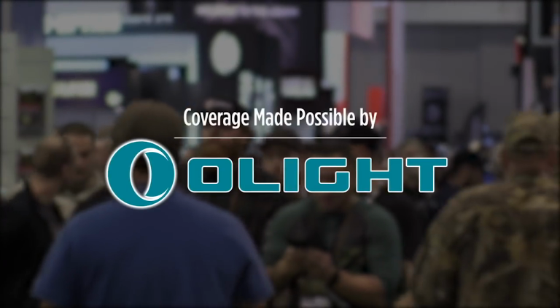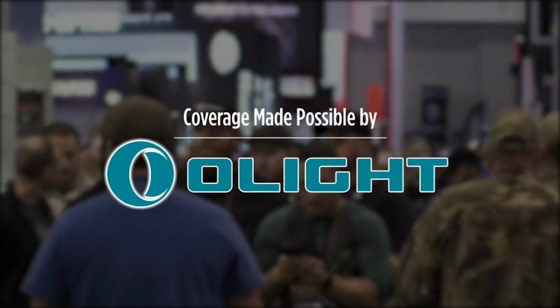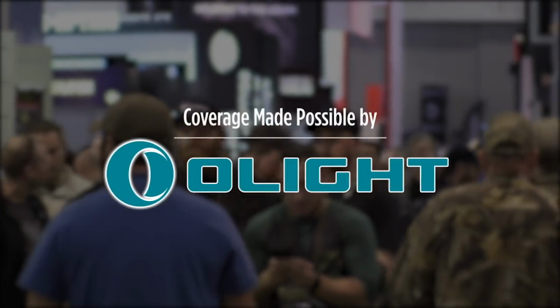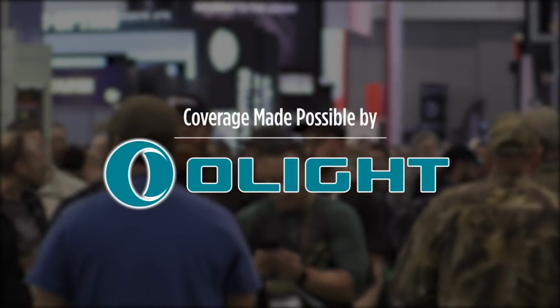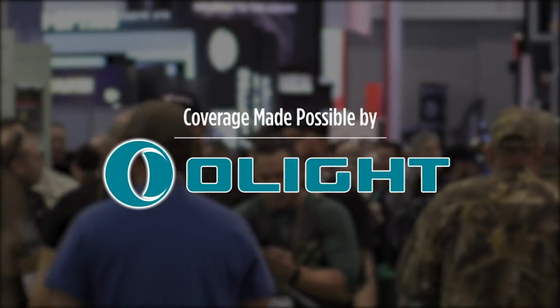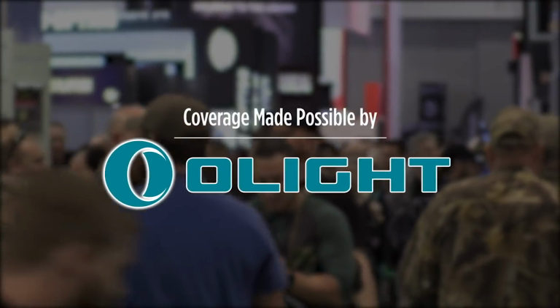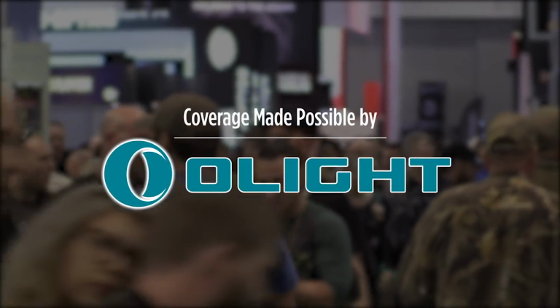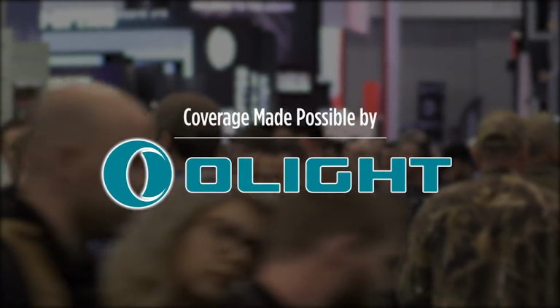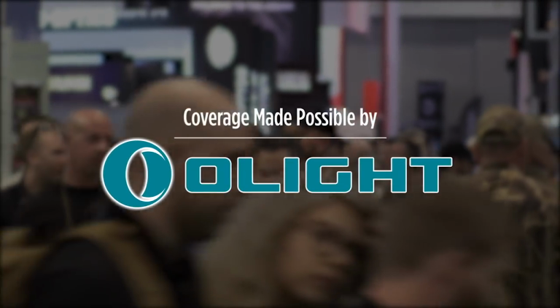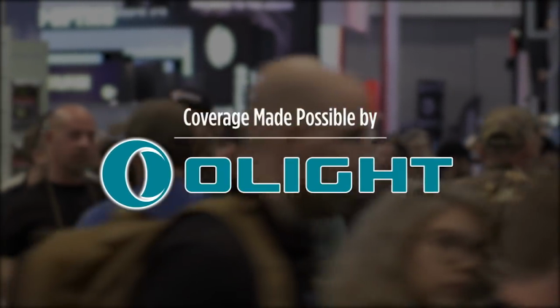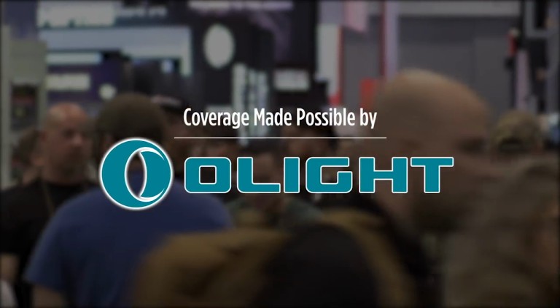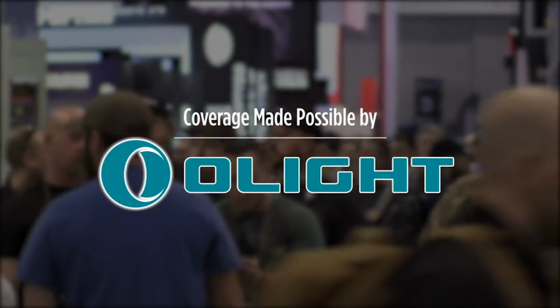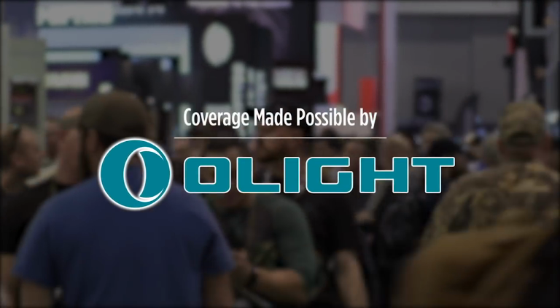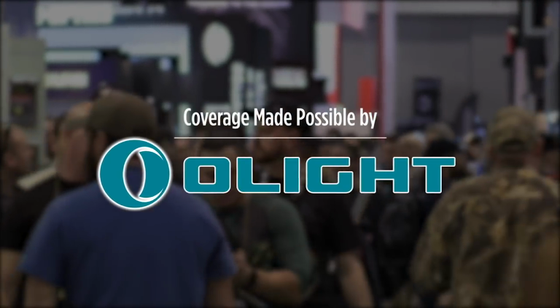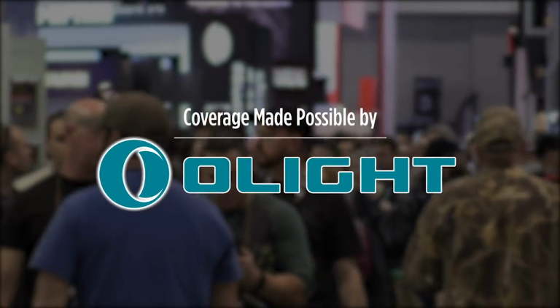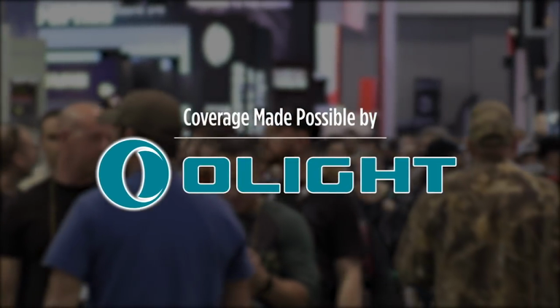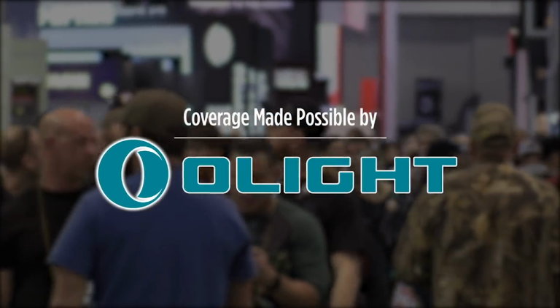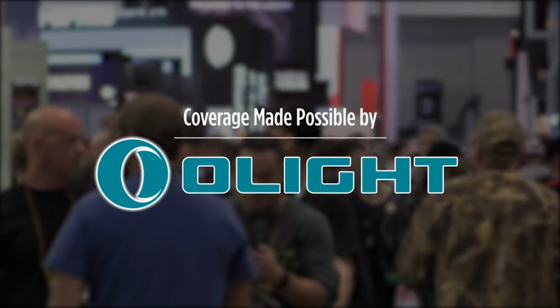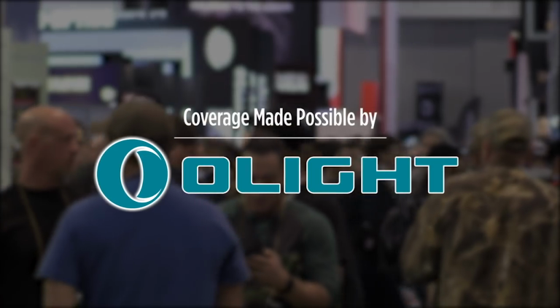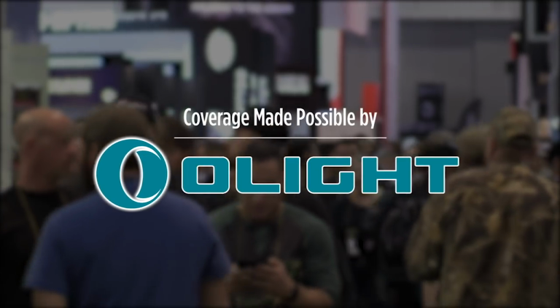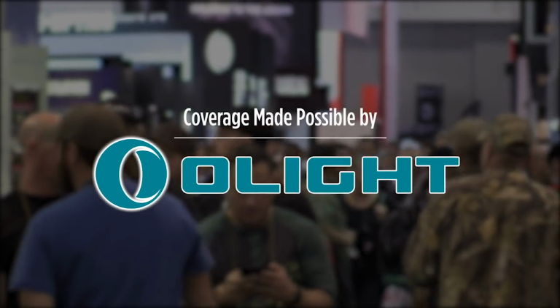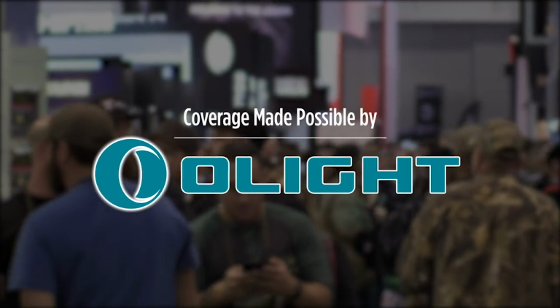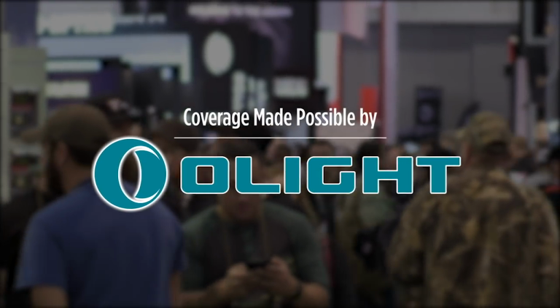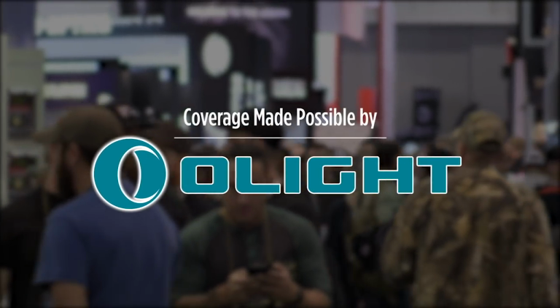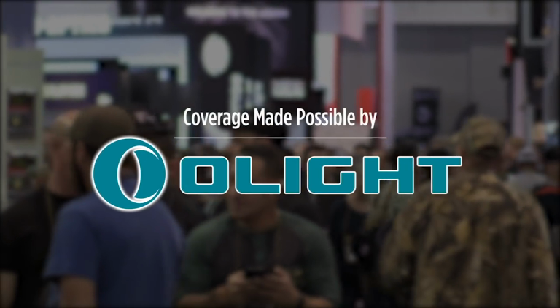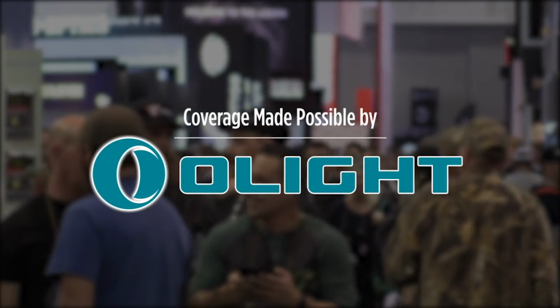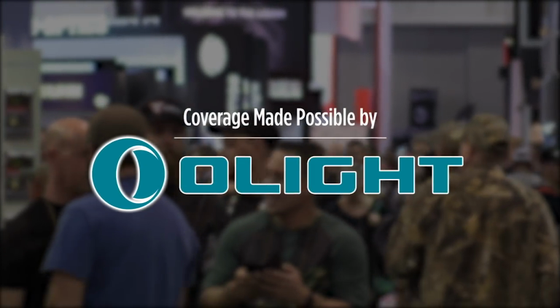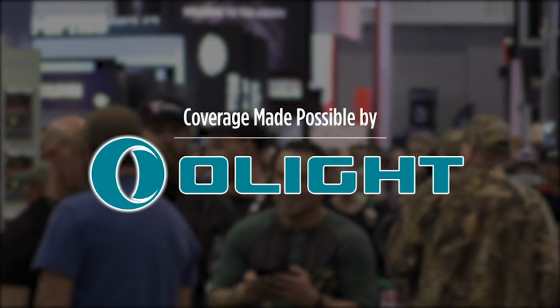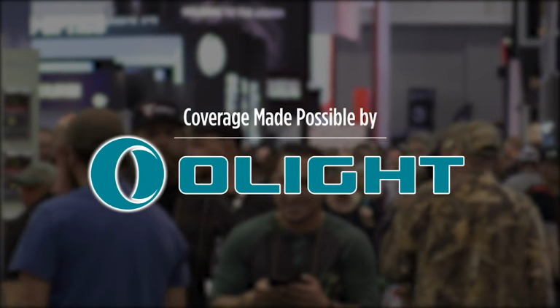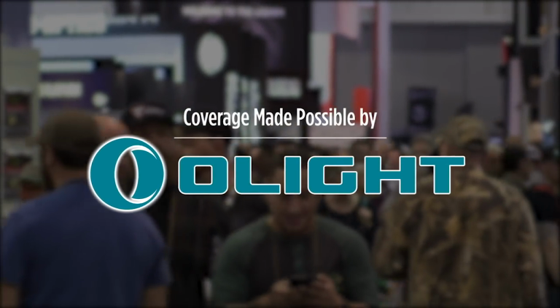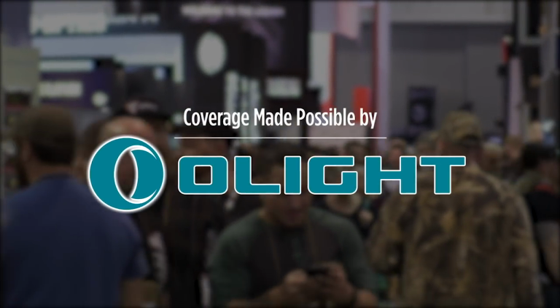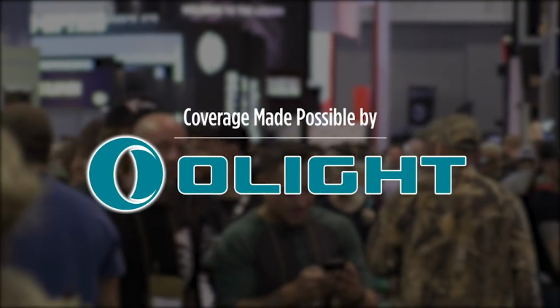Check out the new PL Mini 2 weapon light at the link below and use code OLIGHT10 to get 10% off anytime.